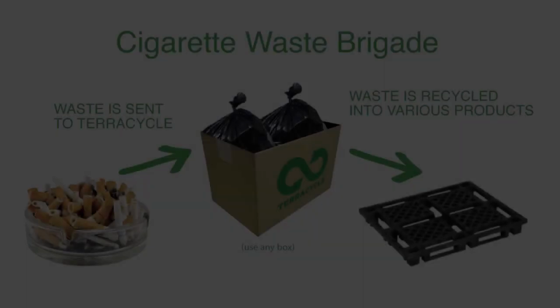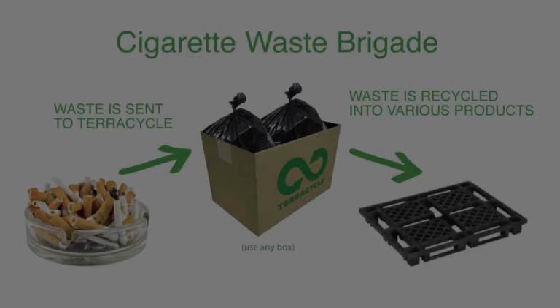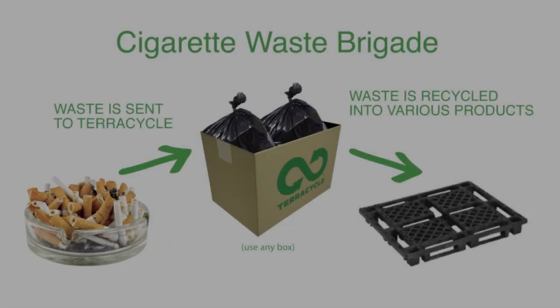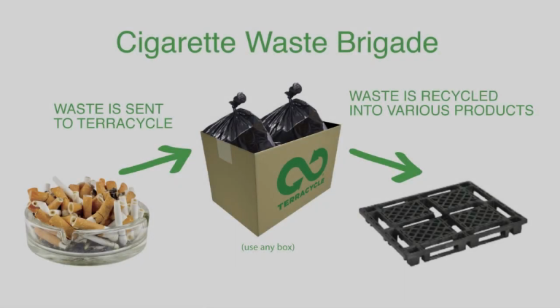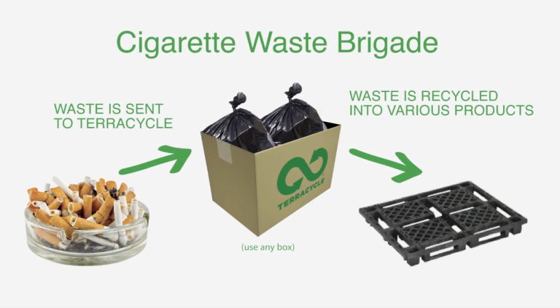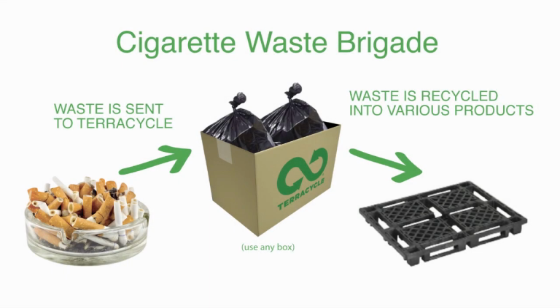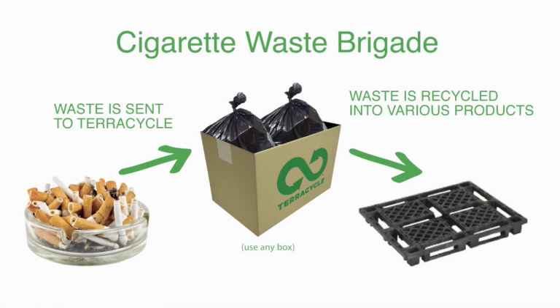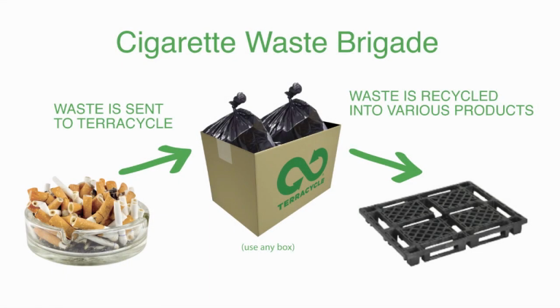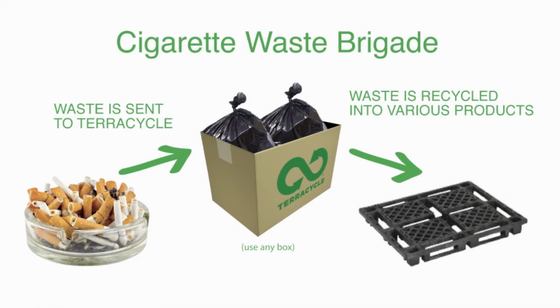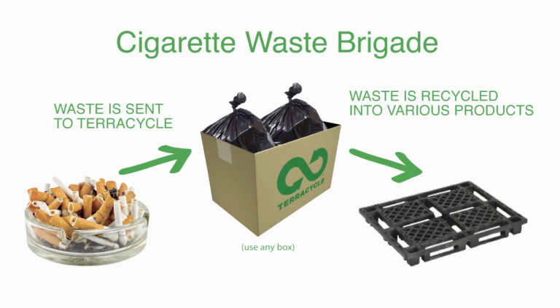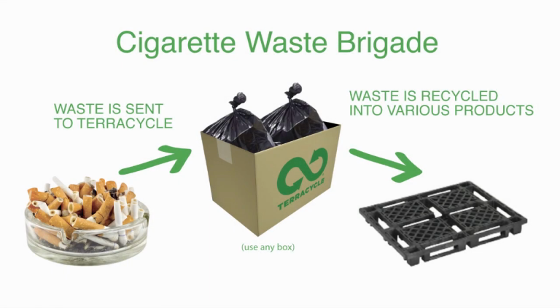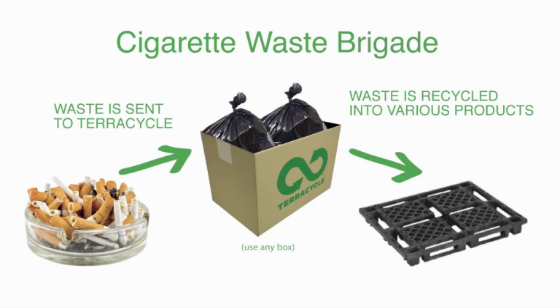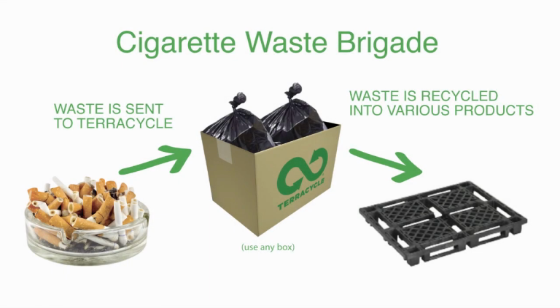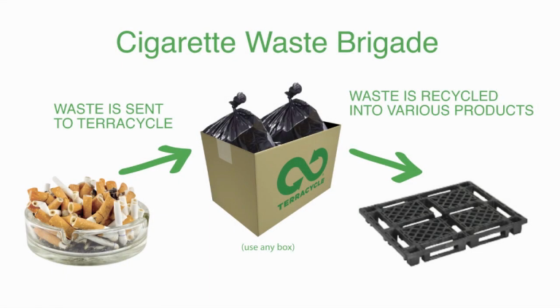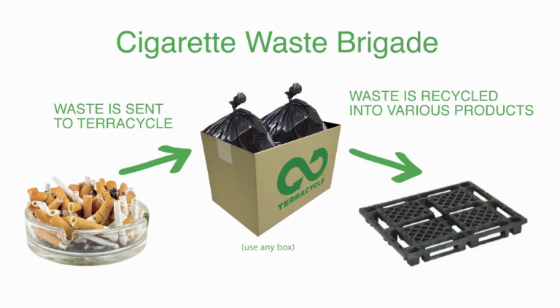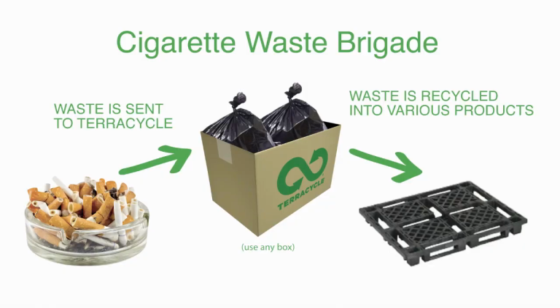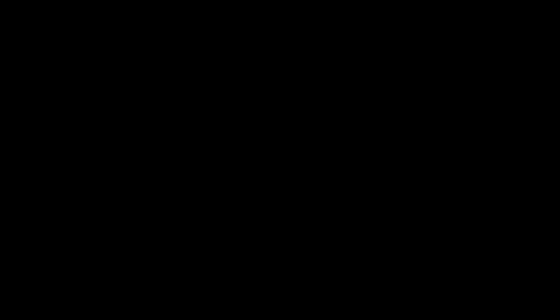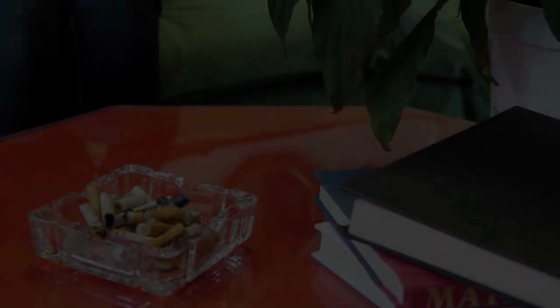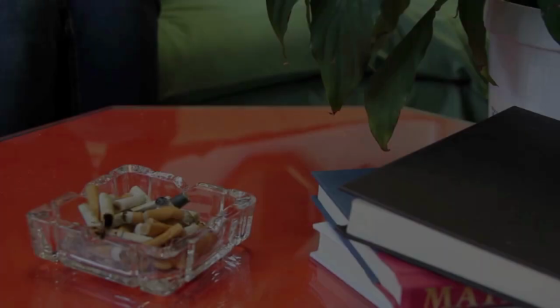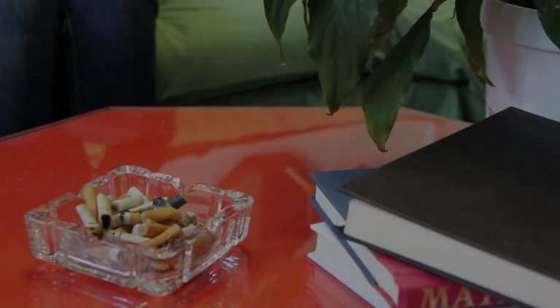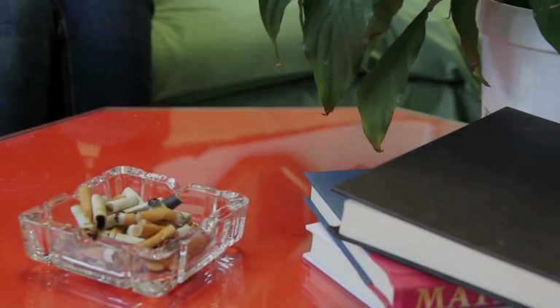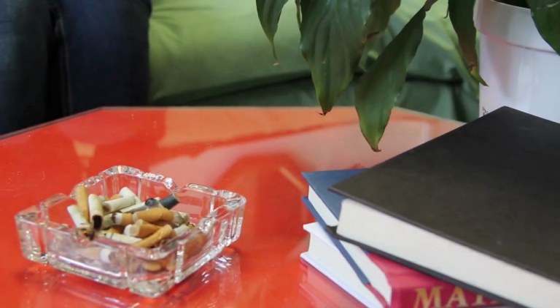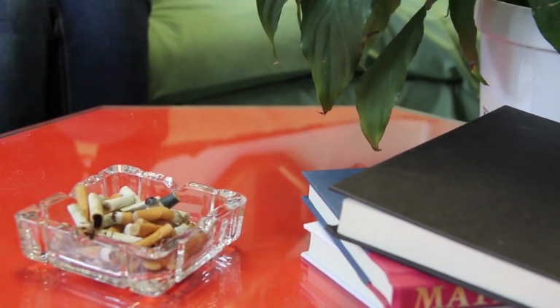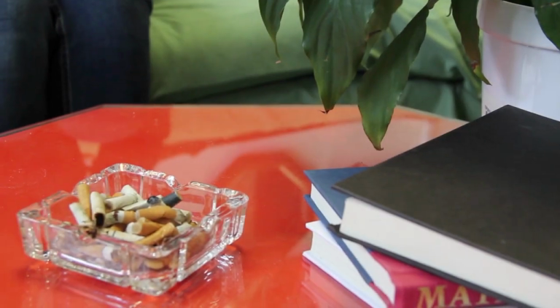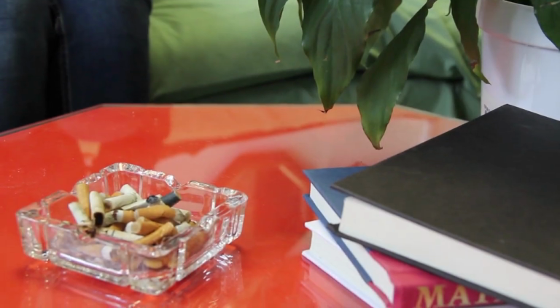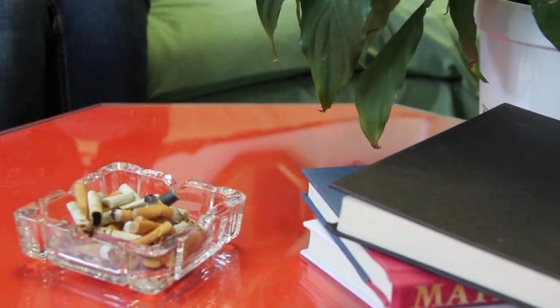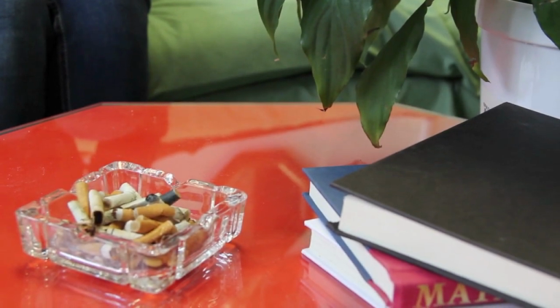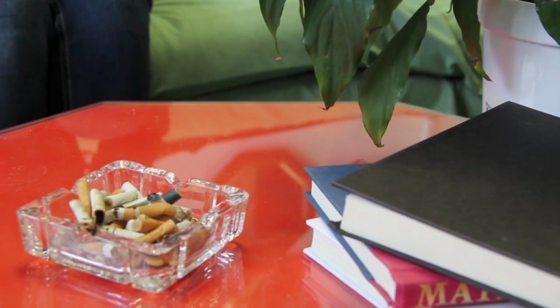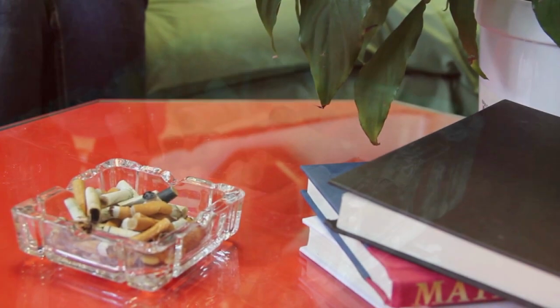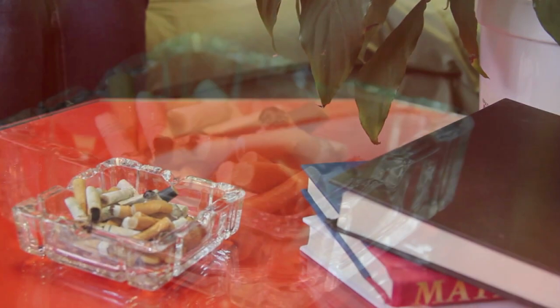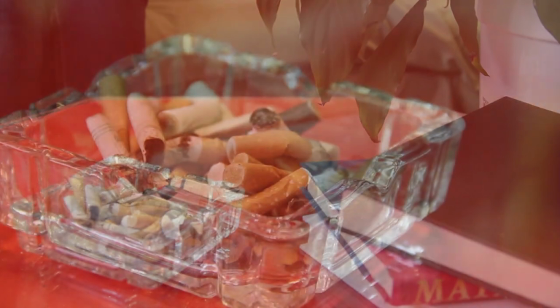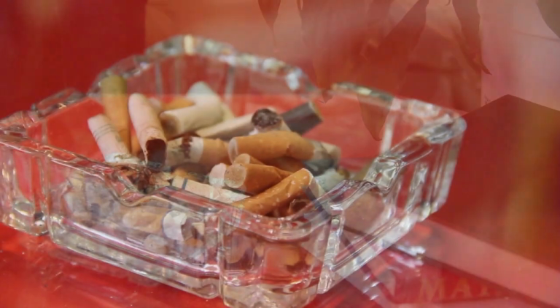It's easy to collect cigarette waste from home. Simply follow the steps outlined in this video.